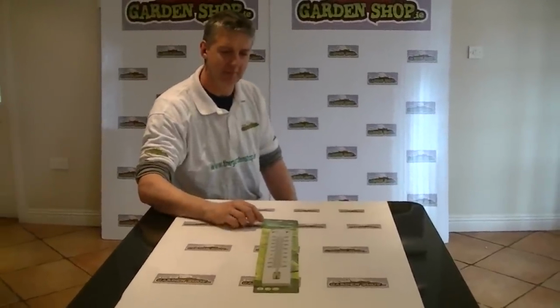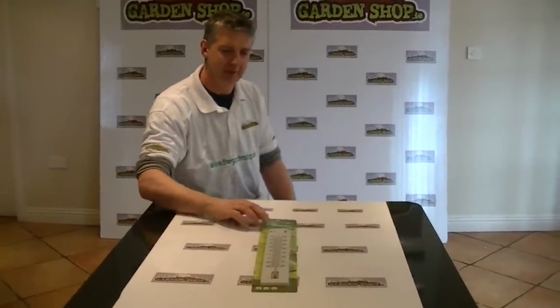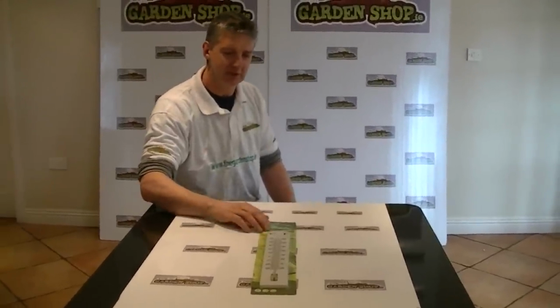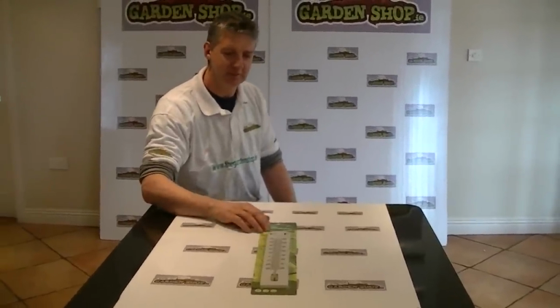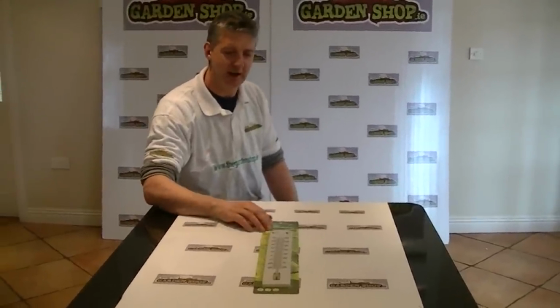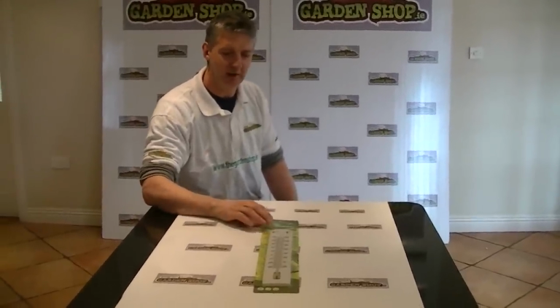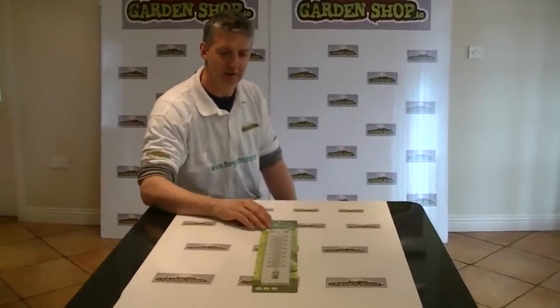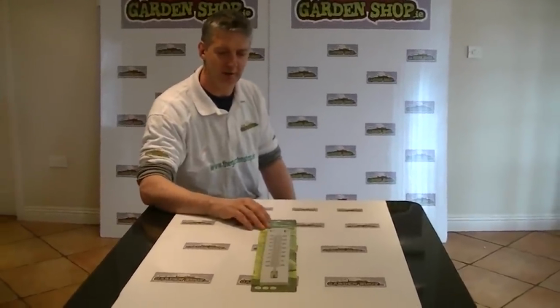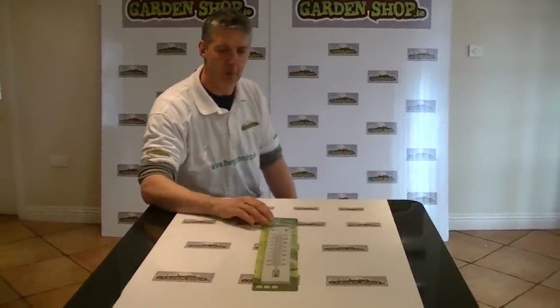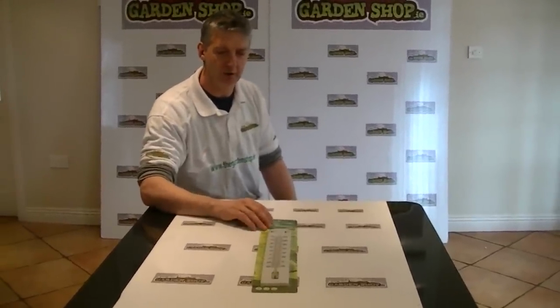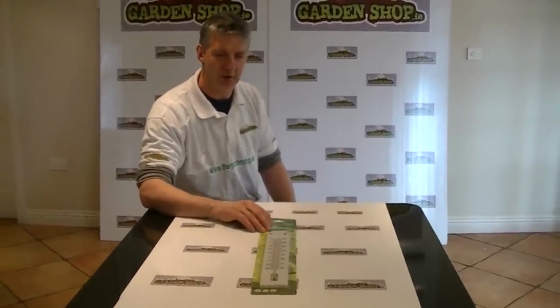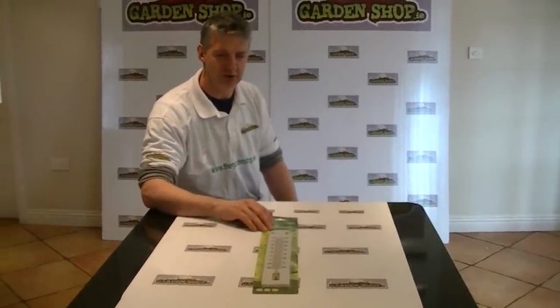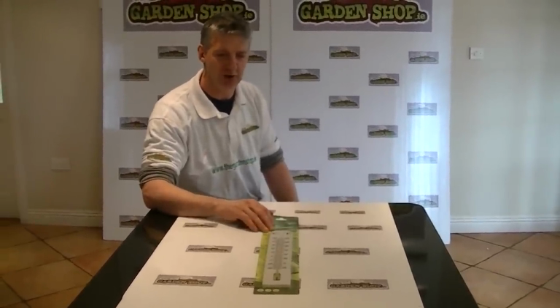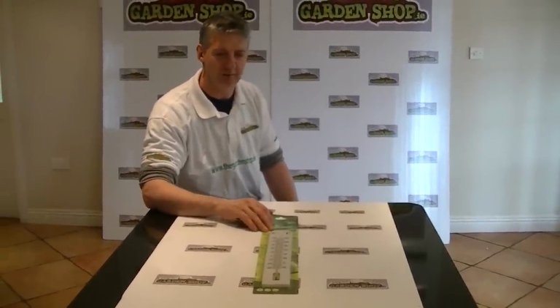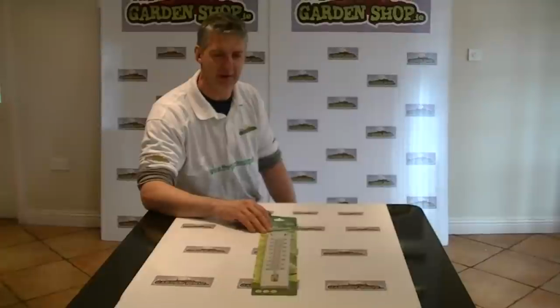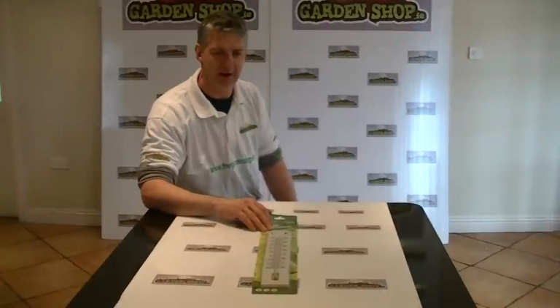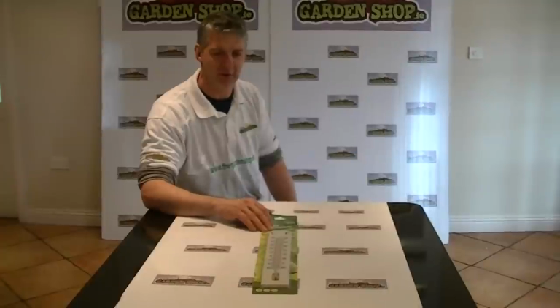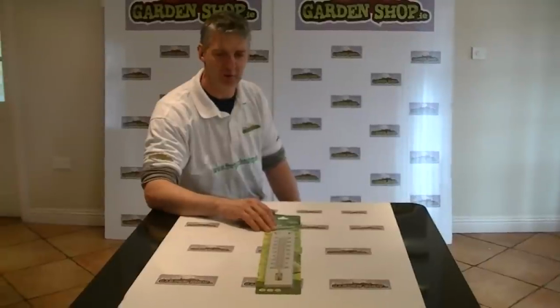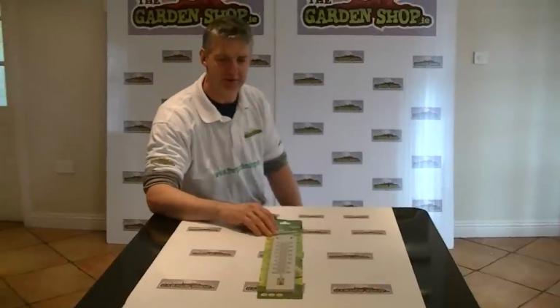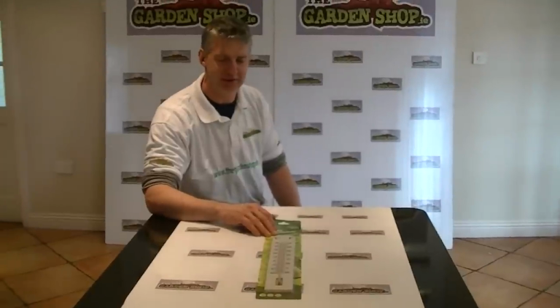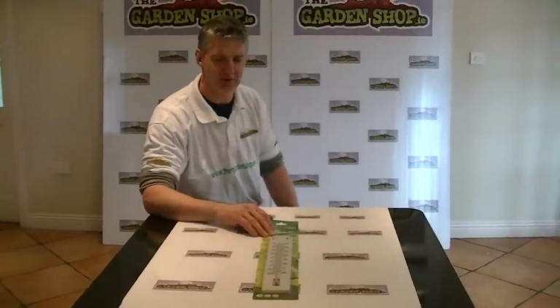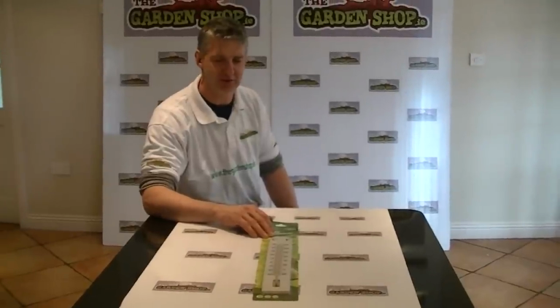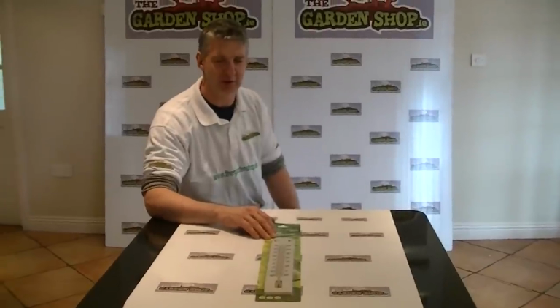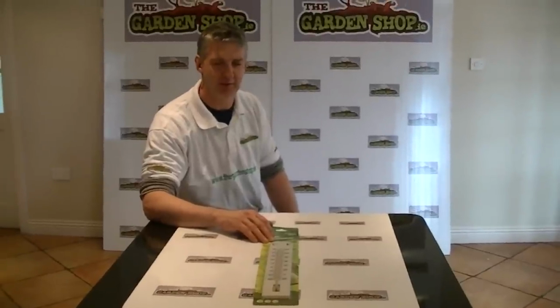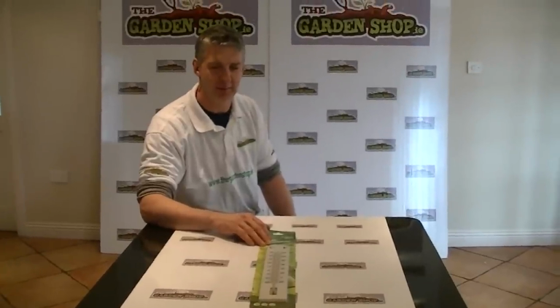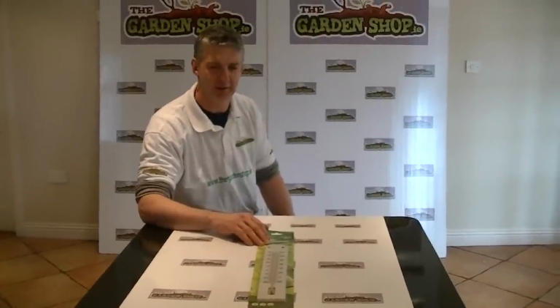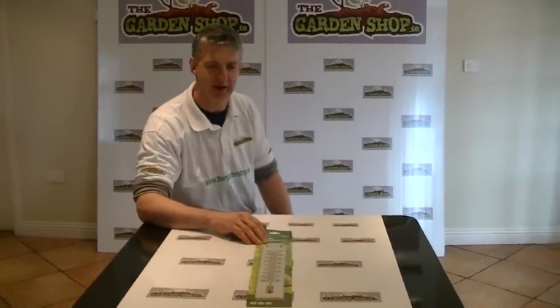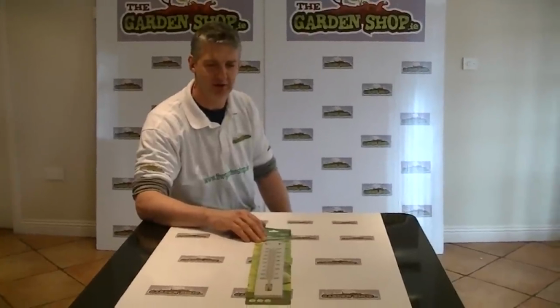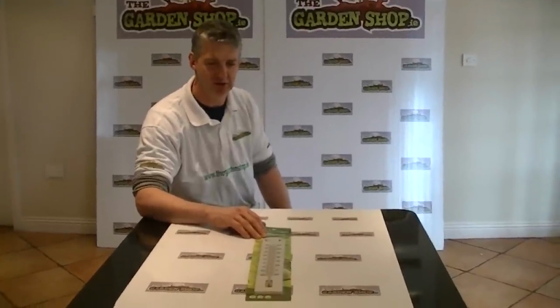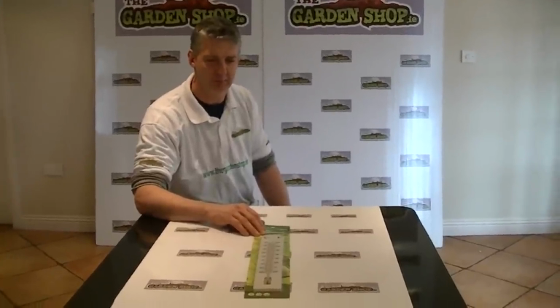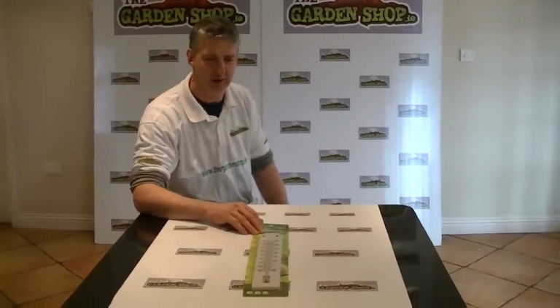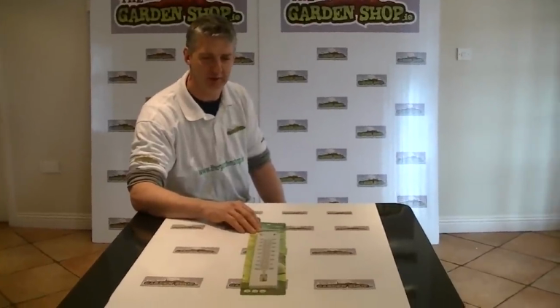It's just part of a wider range of garden tools and accessories that are available on thegardenshop.ie.